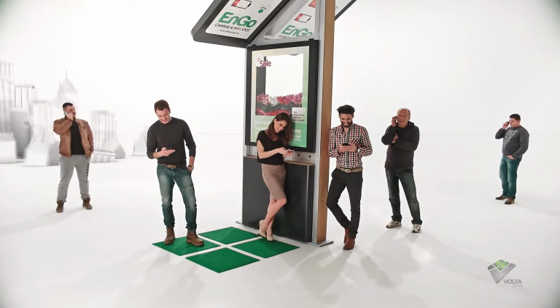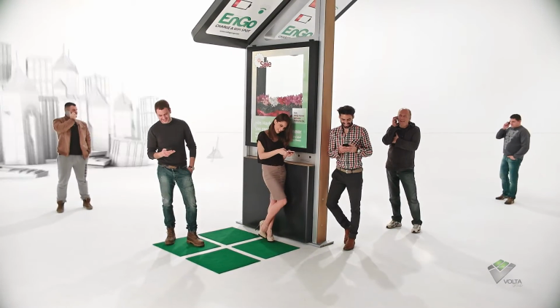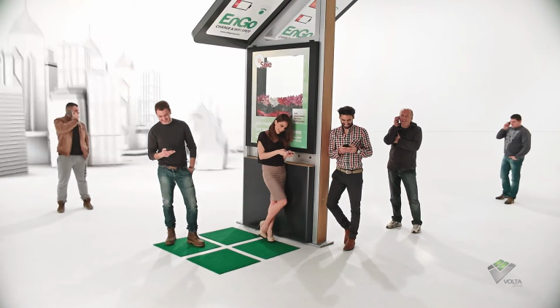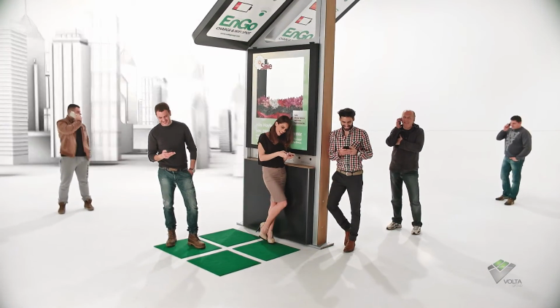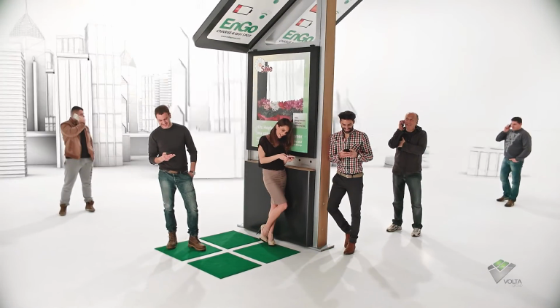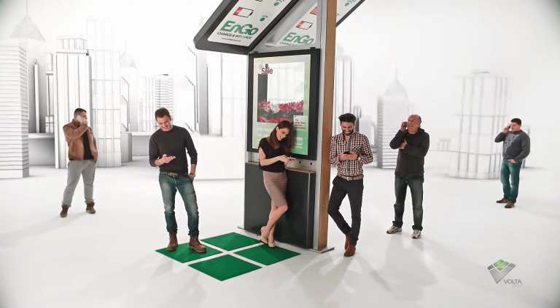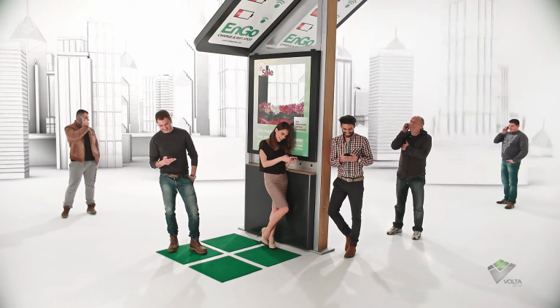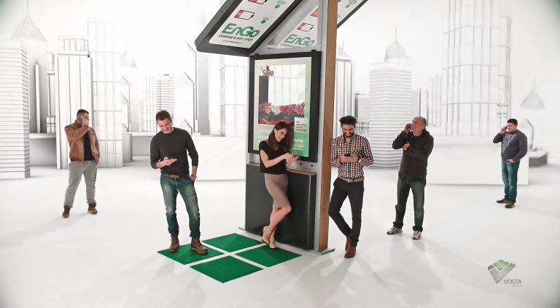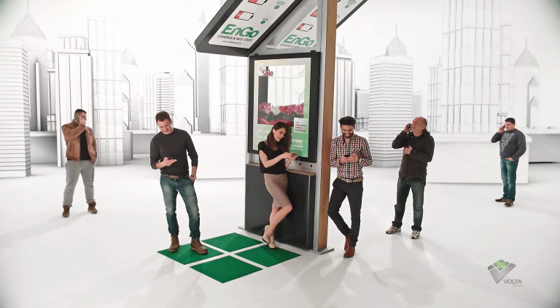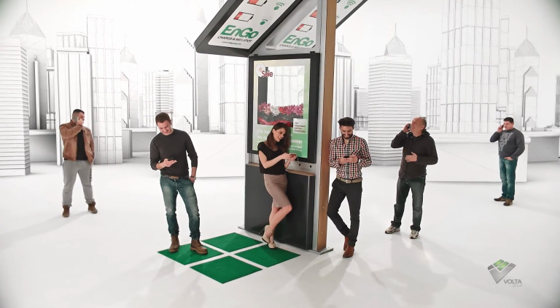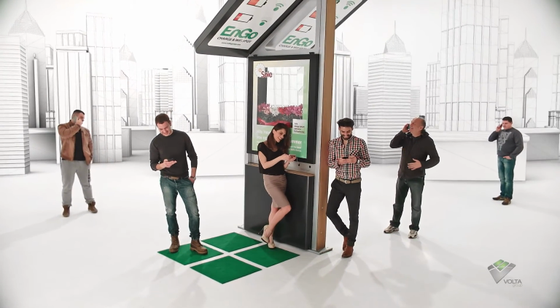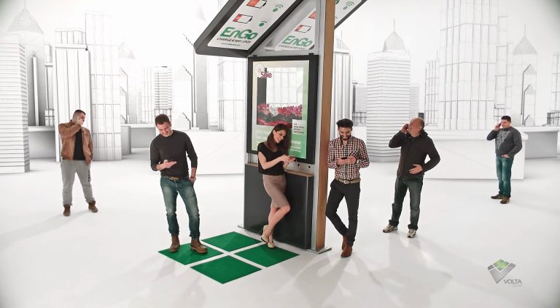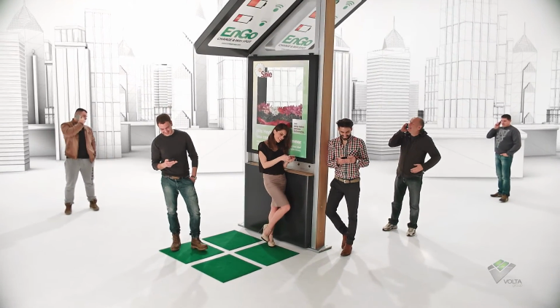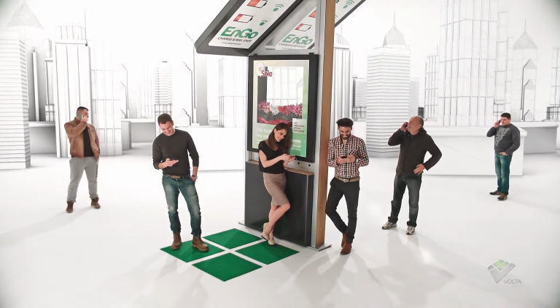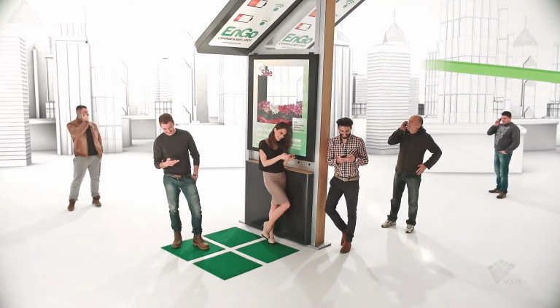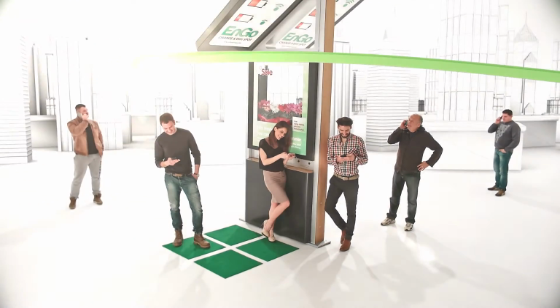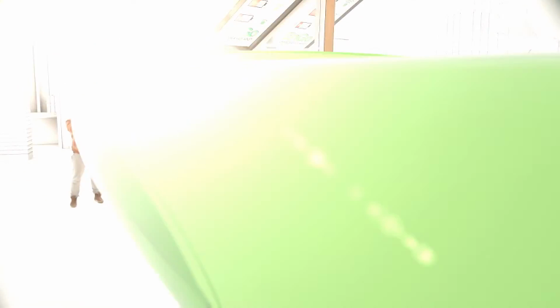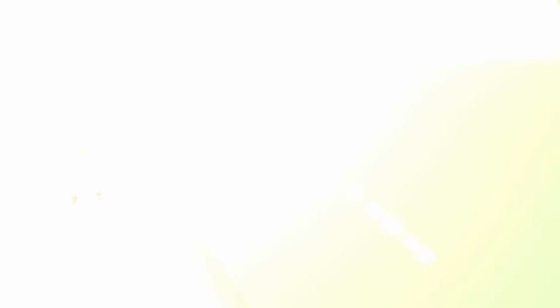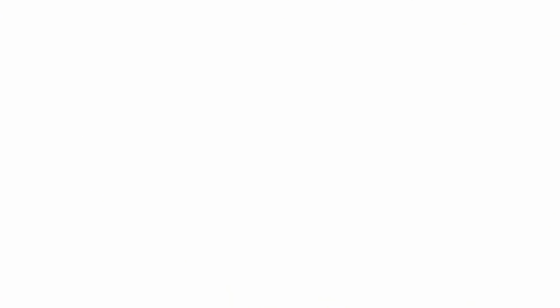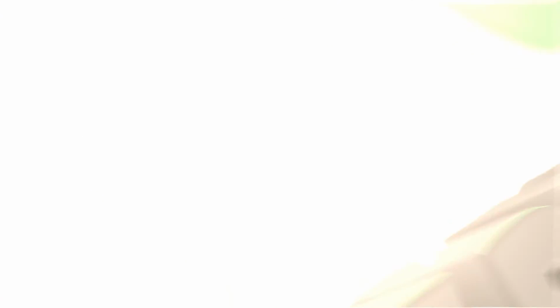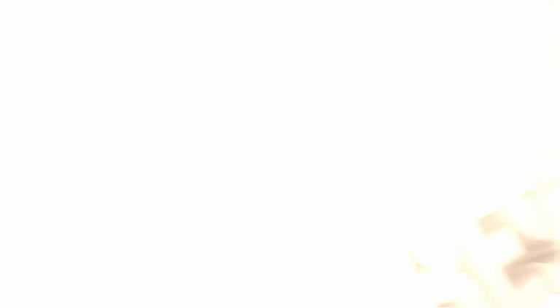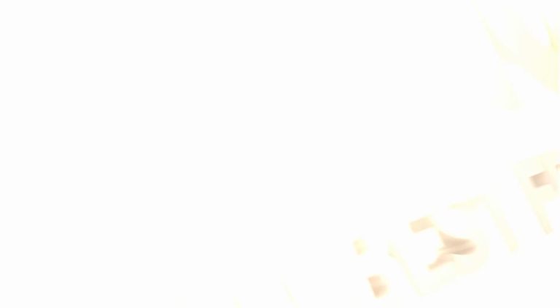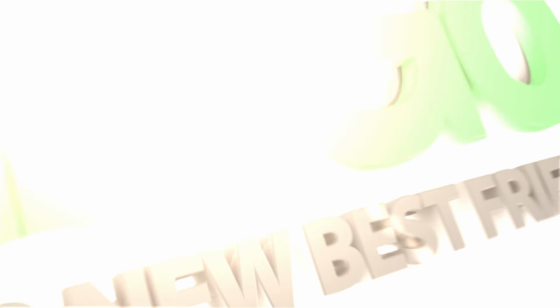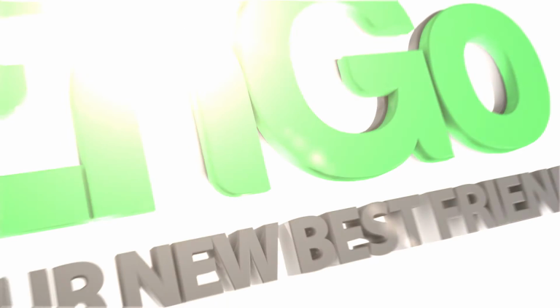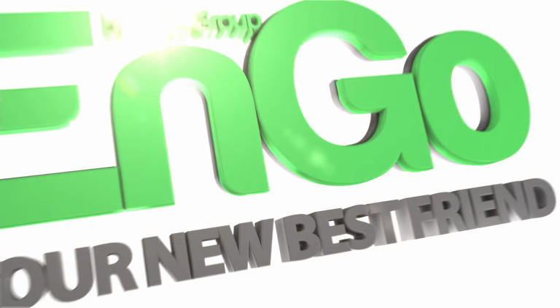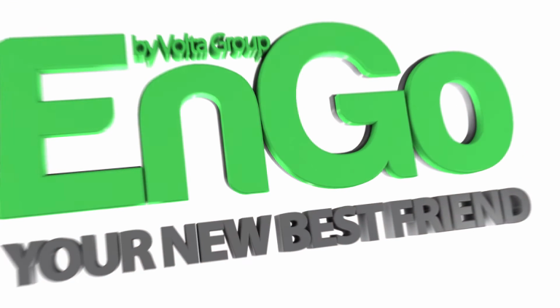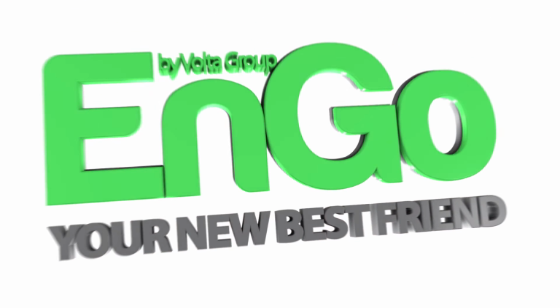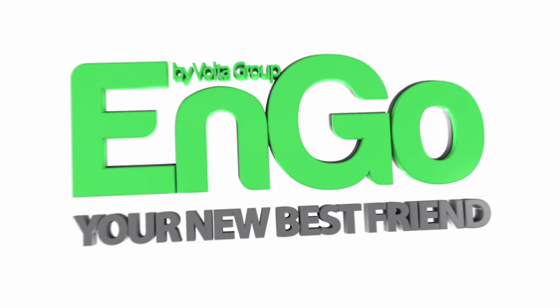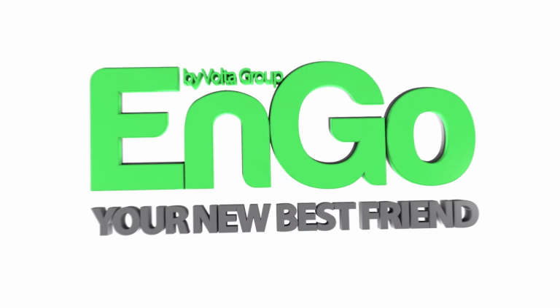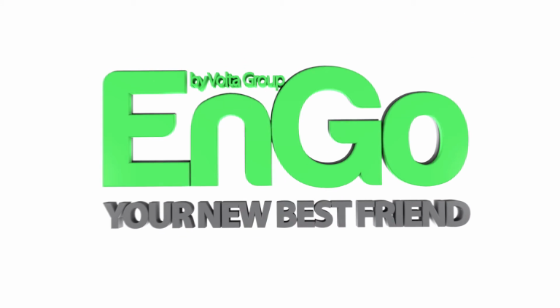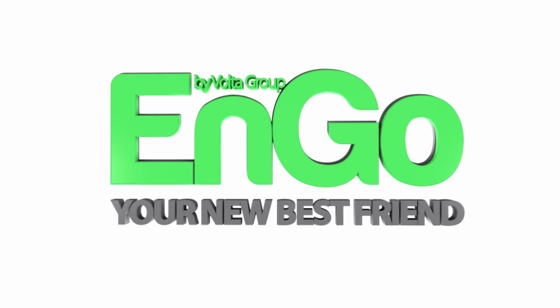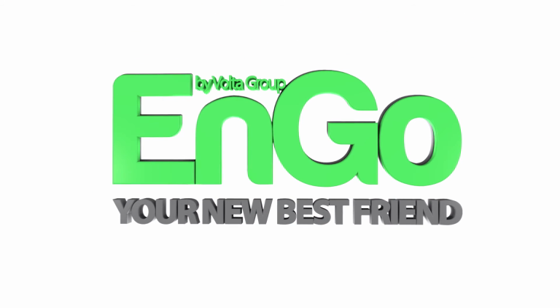Smart solutions for smart cities. Welcome to the future. Welcome to ENGO, your new best friend.